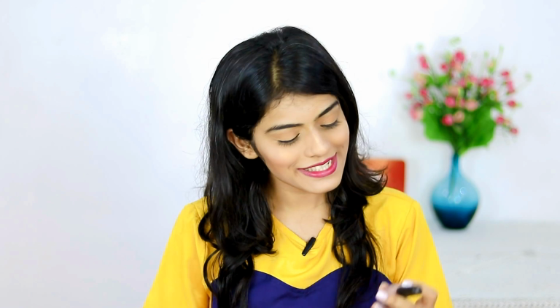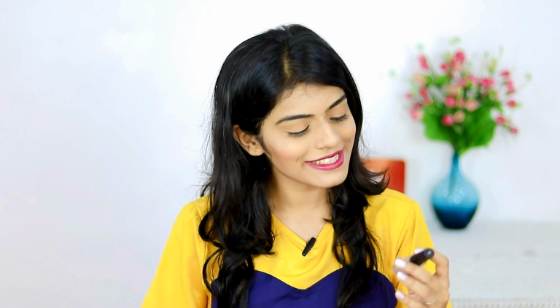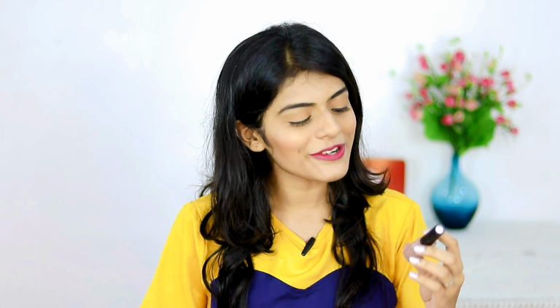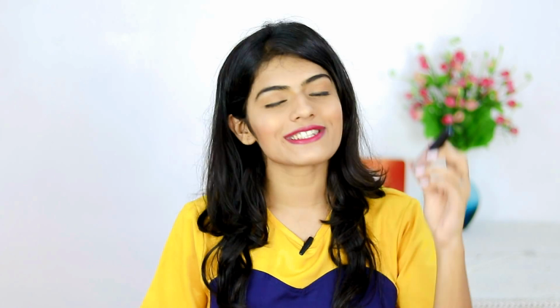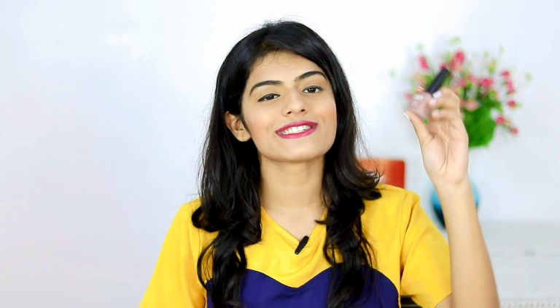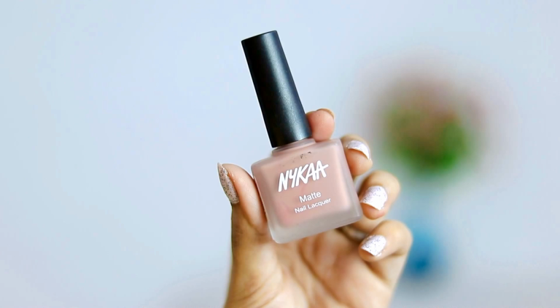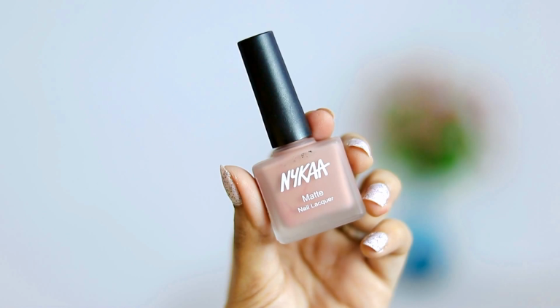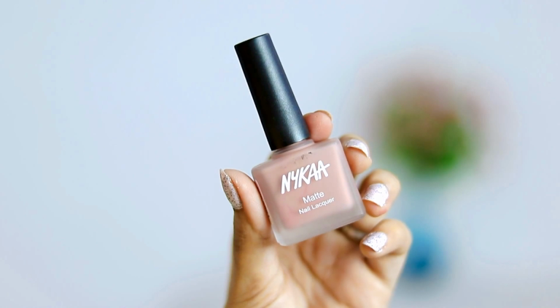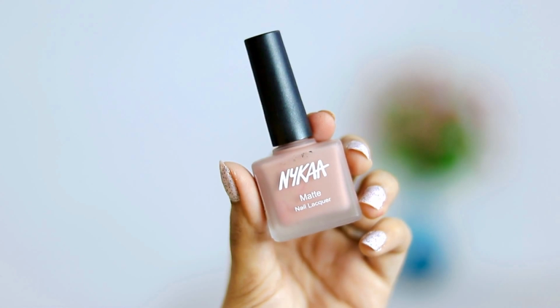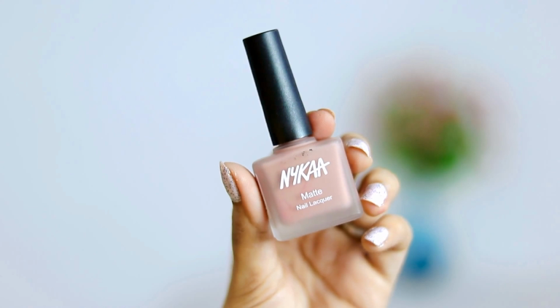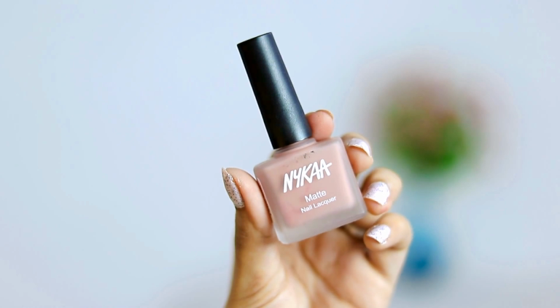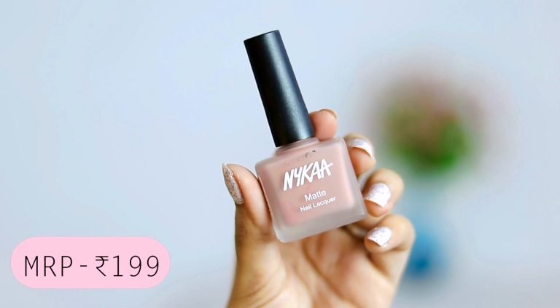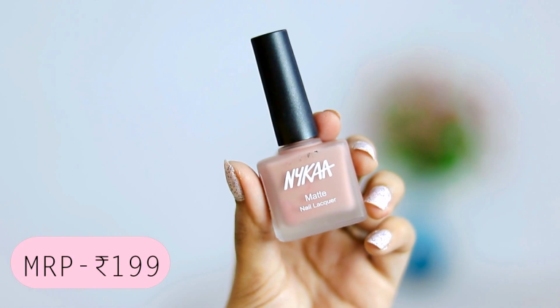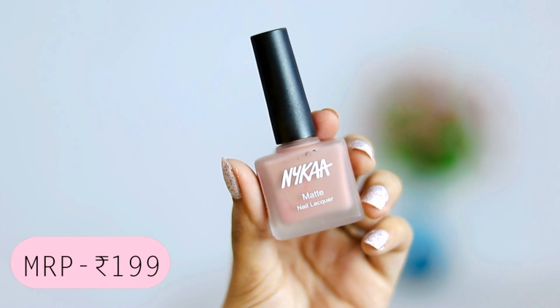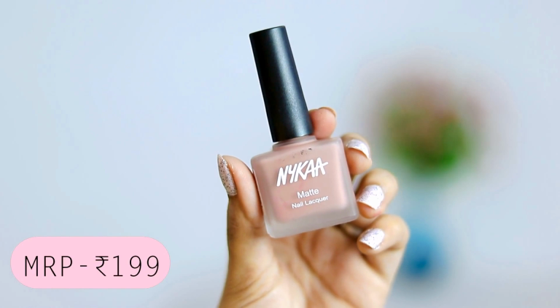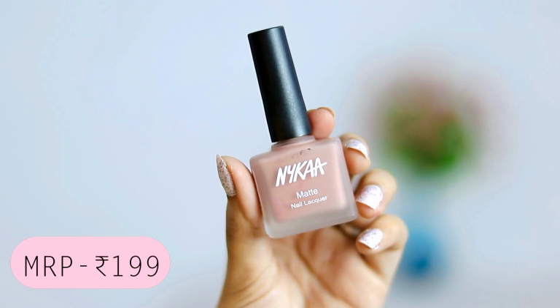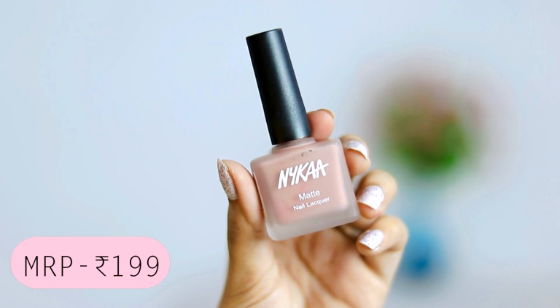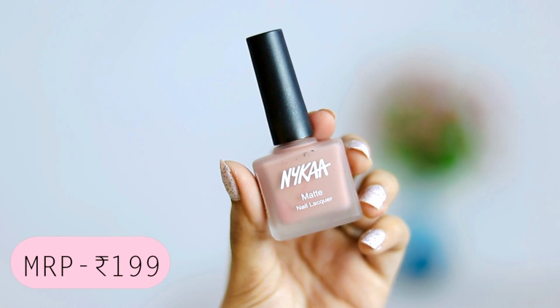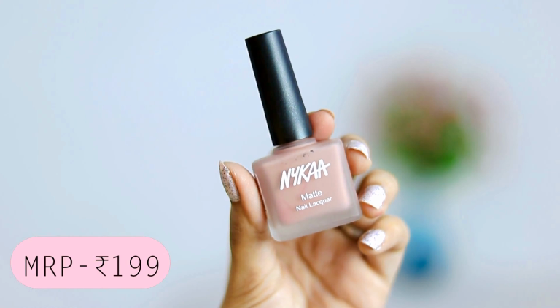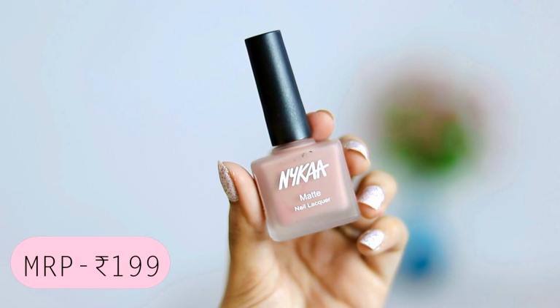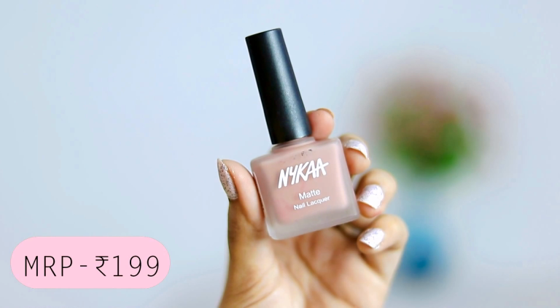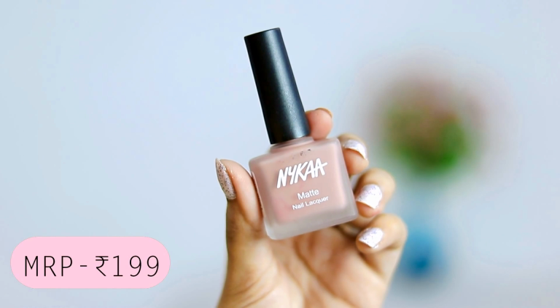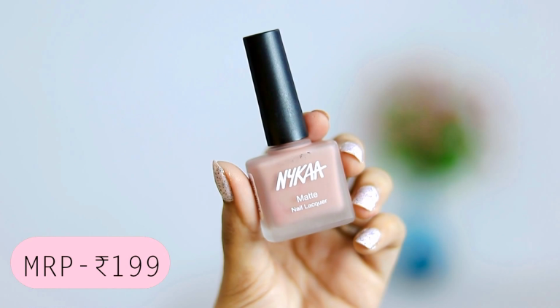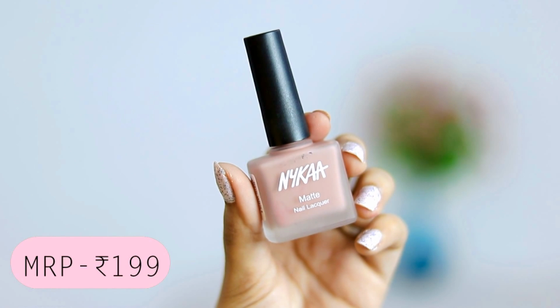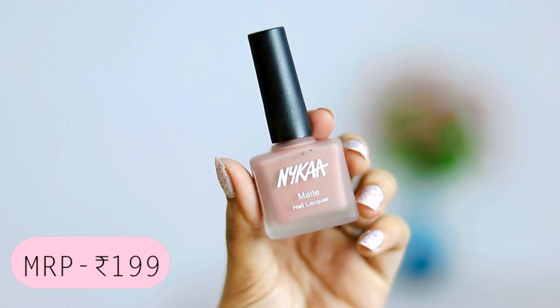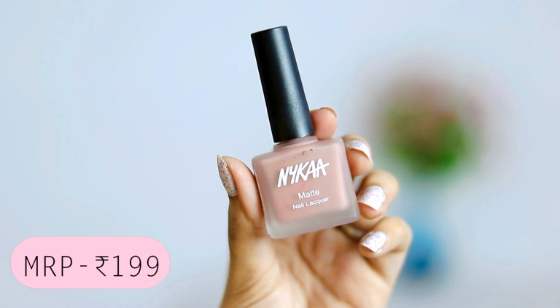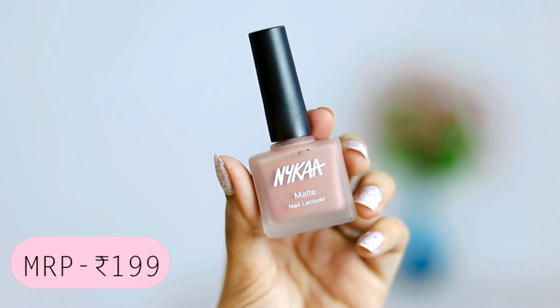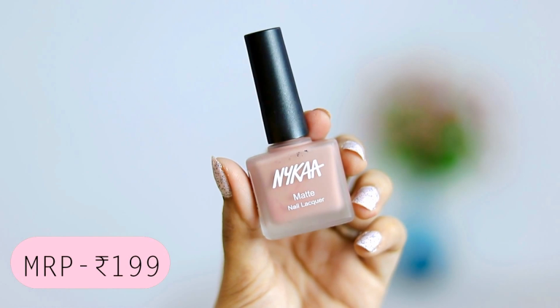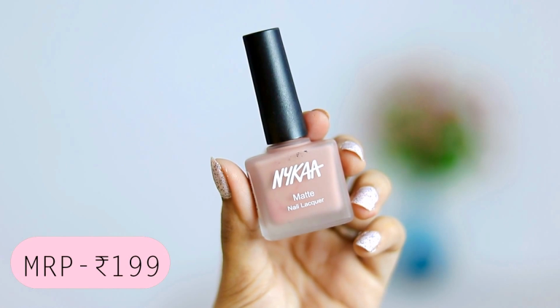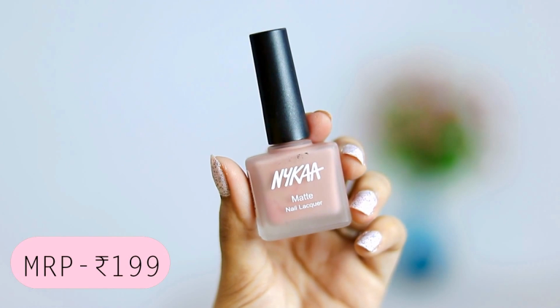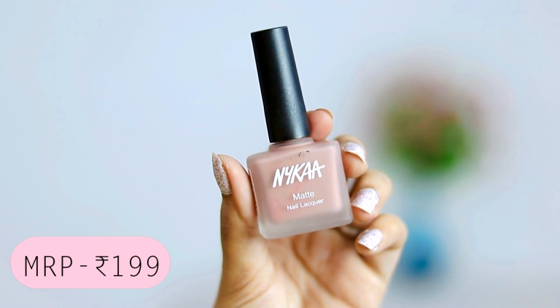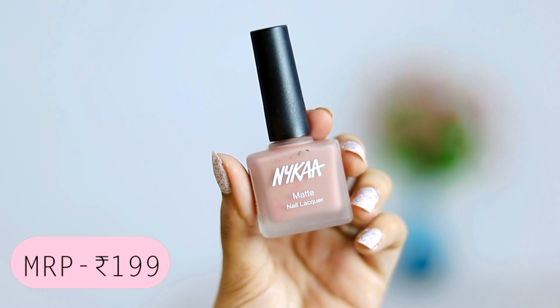The next thing that I got is this Nykaa Nail Paint in the shade Nutcracker Dream. It's like a nude color and it's also matte.